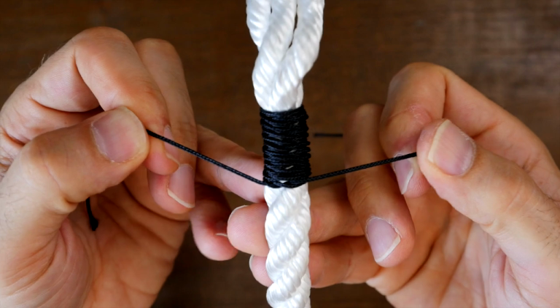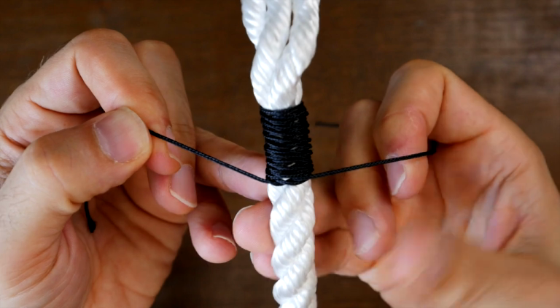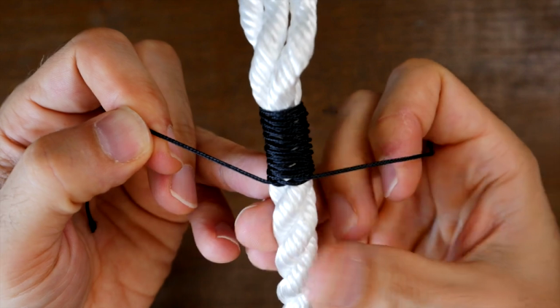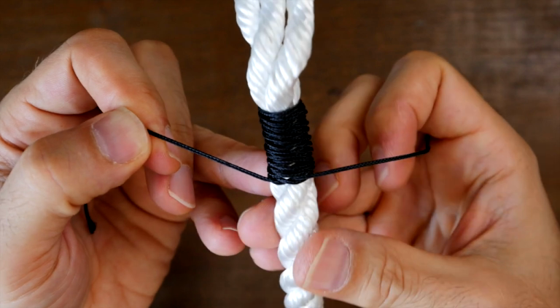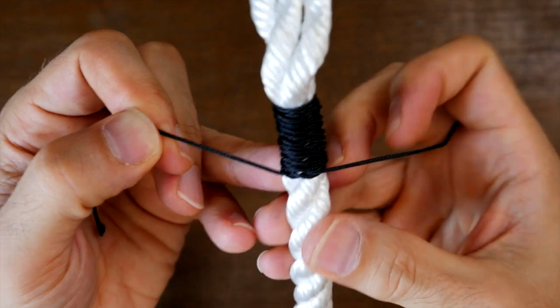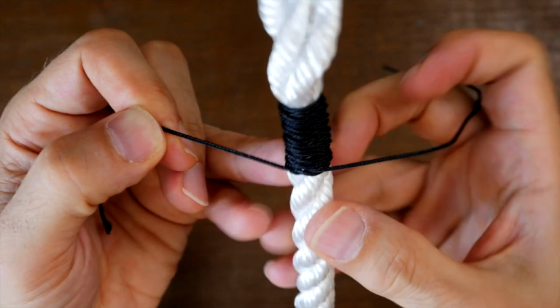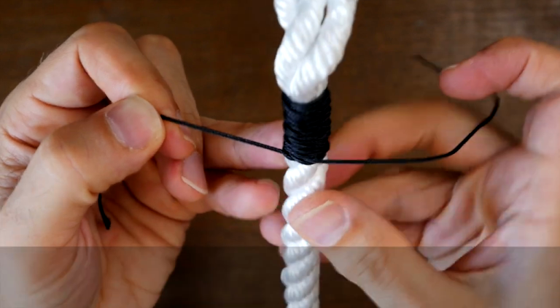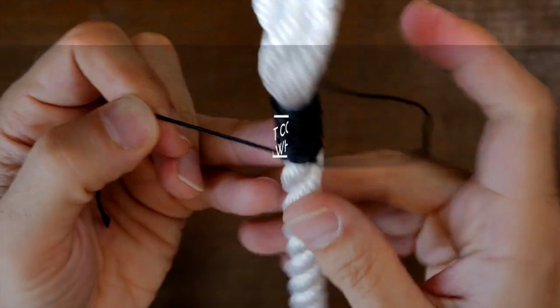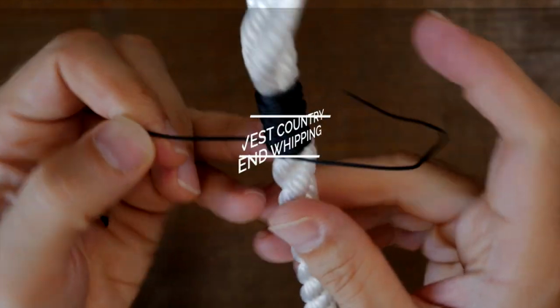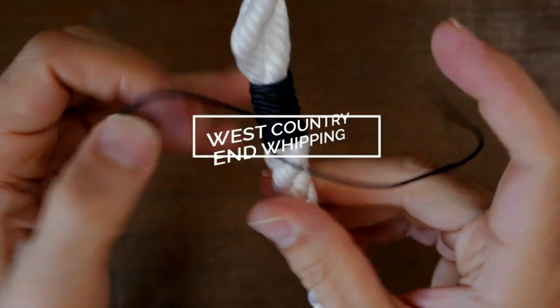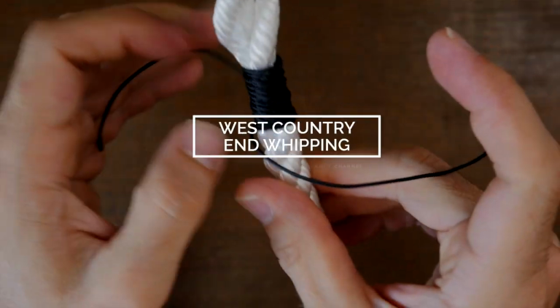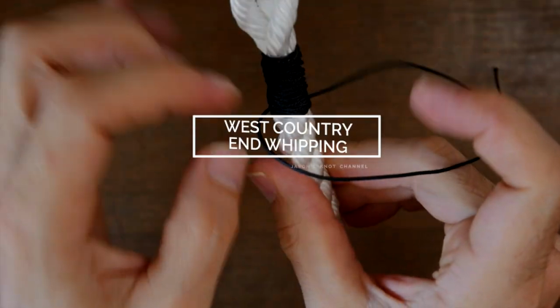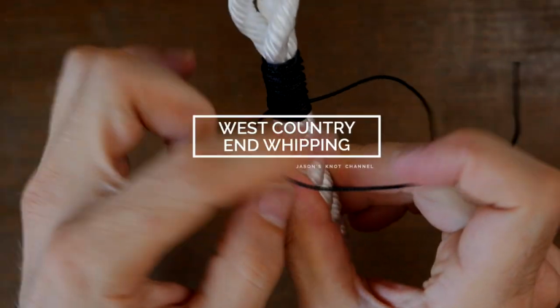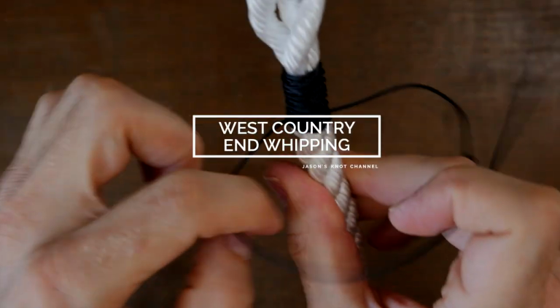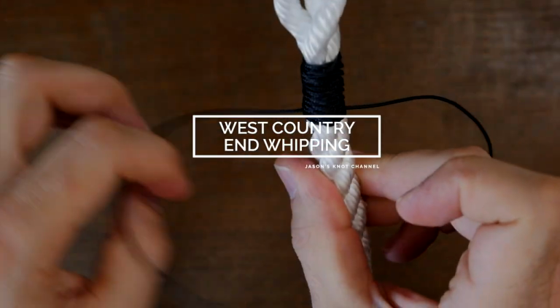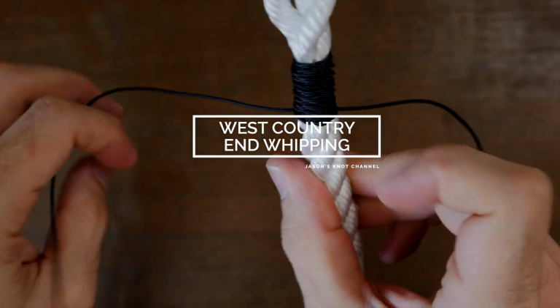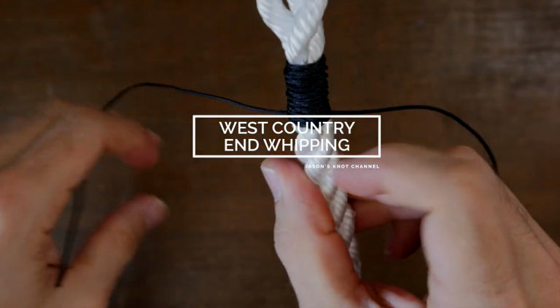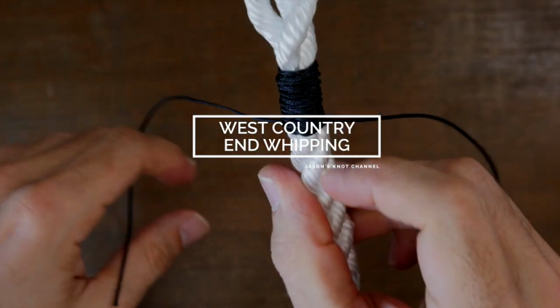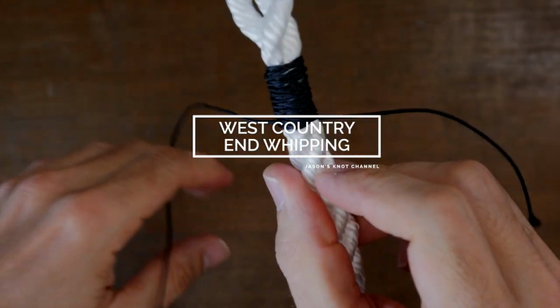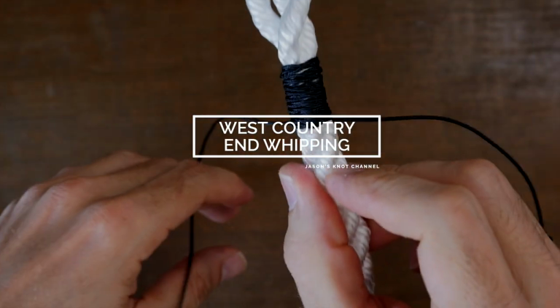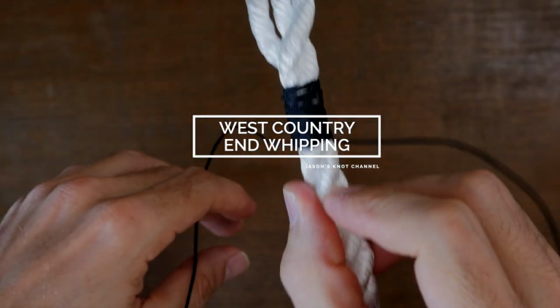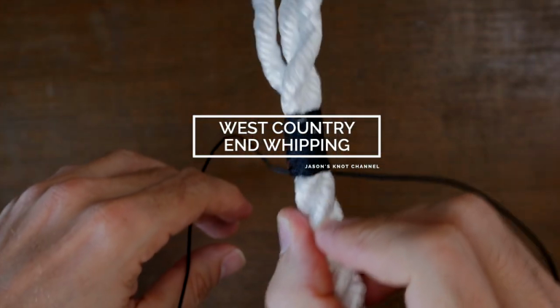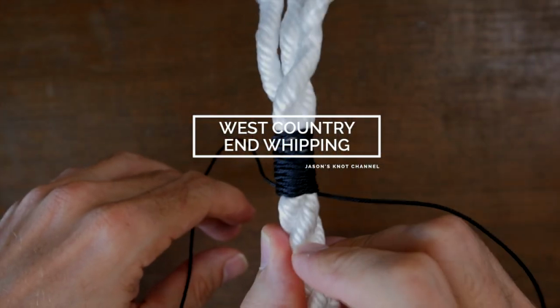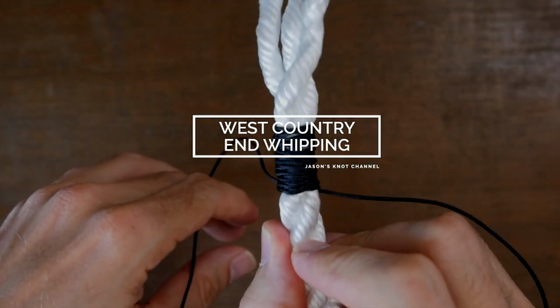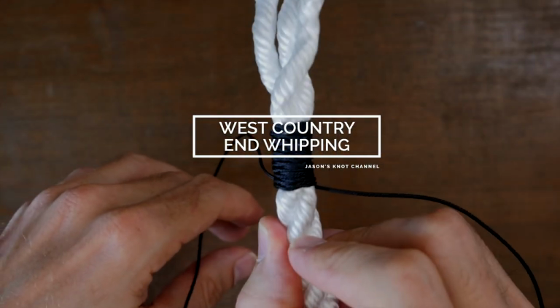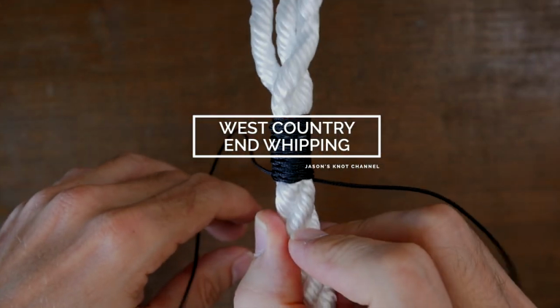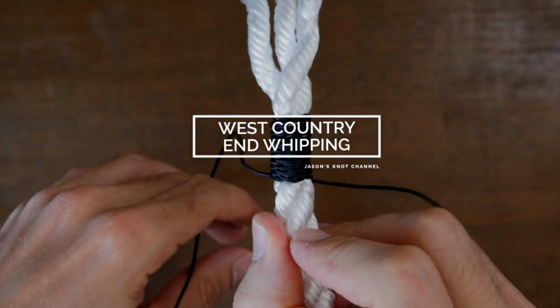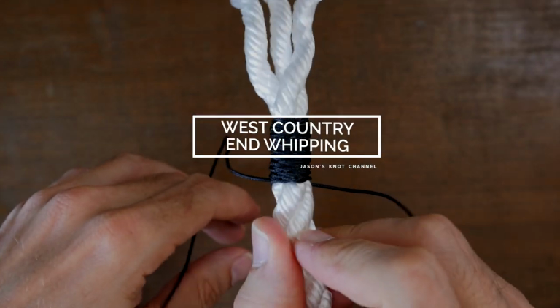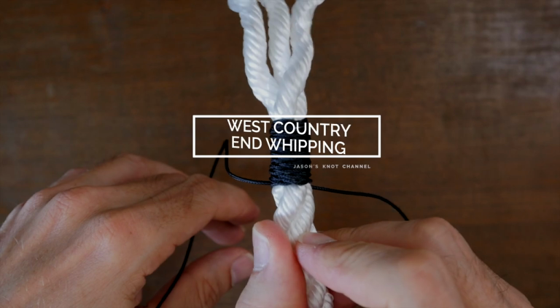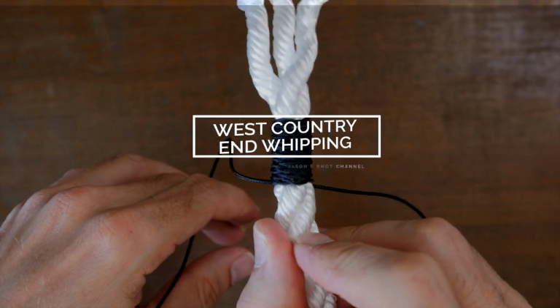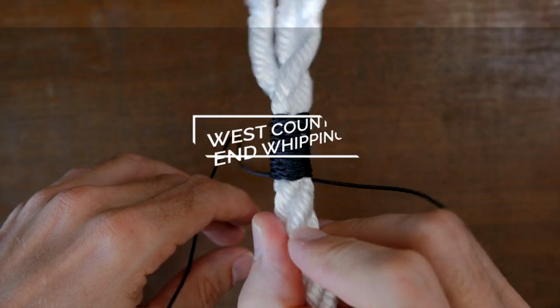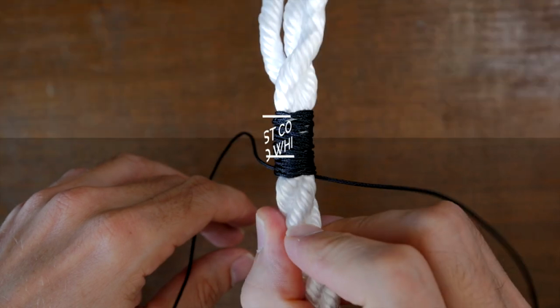Hey everybody, Jason here. Welcome to my knot channel. In this video, we're going to have a look at the West Country Whipping.